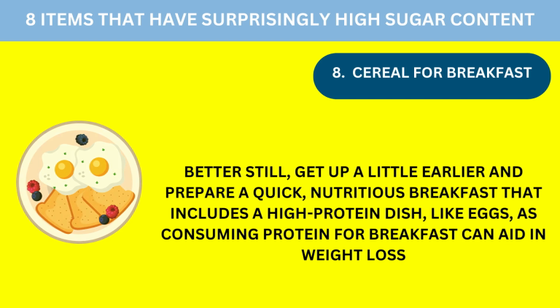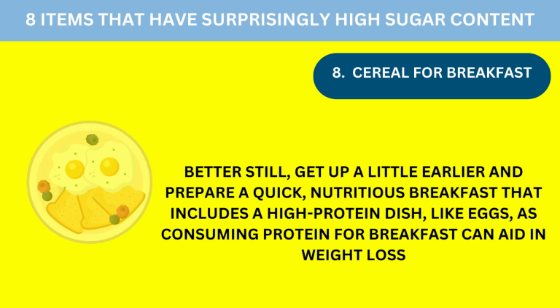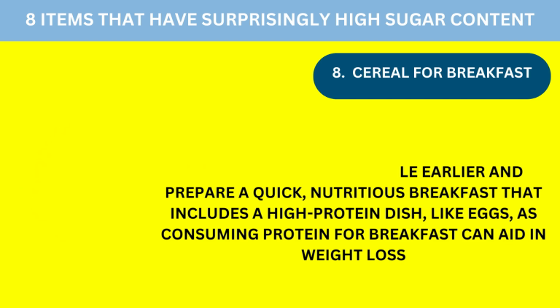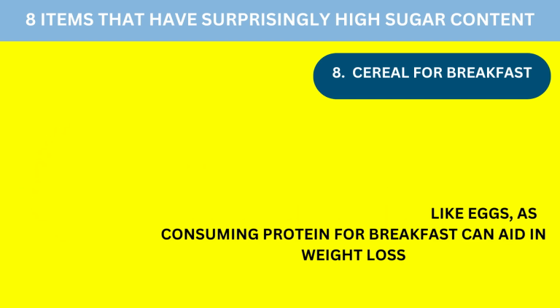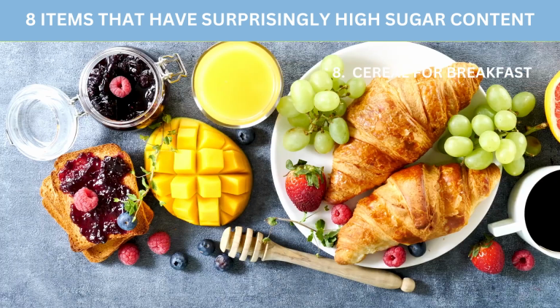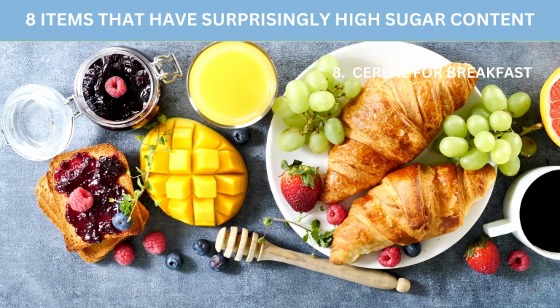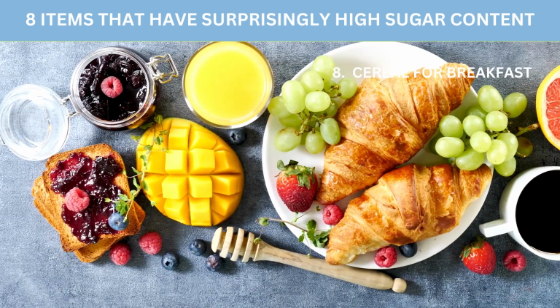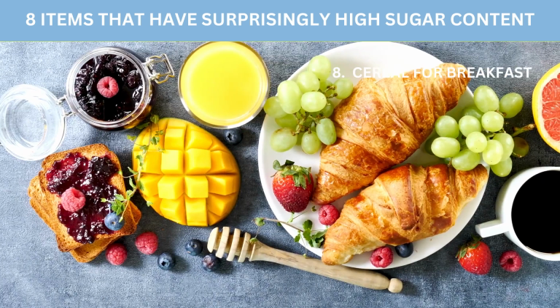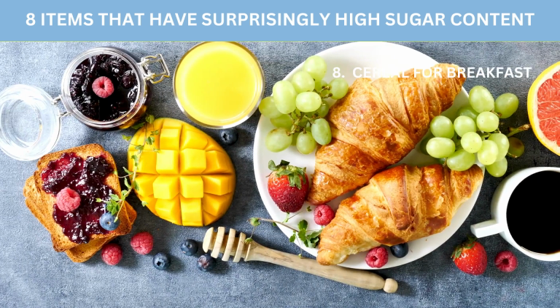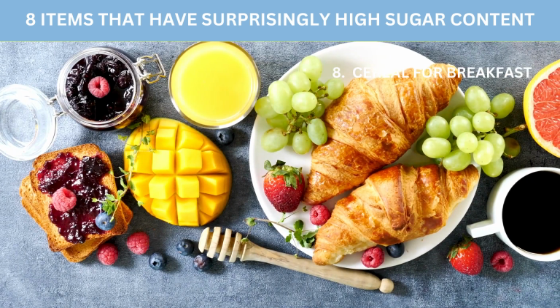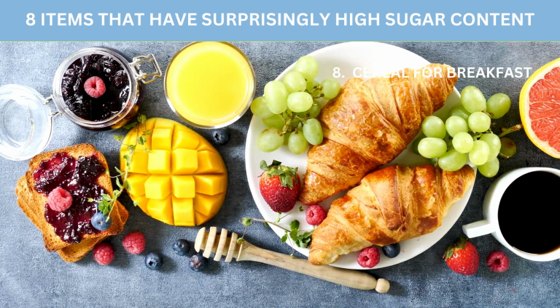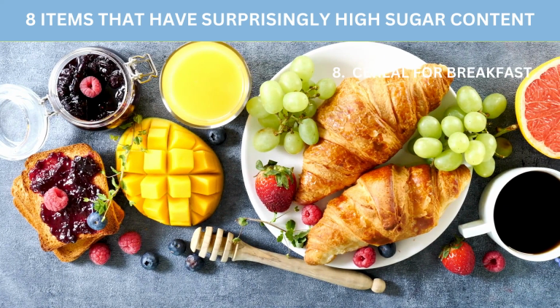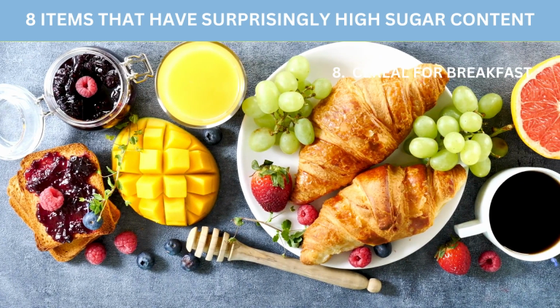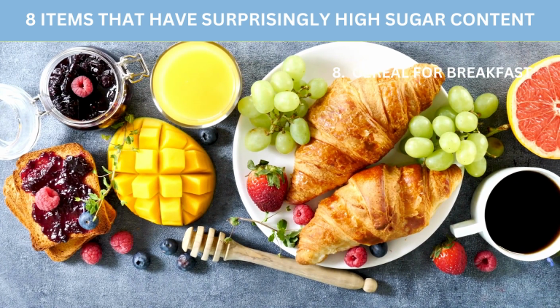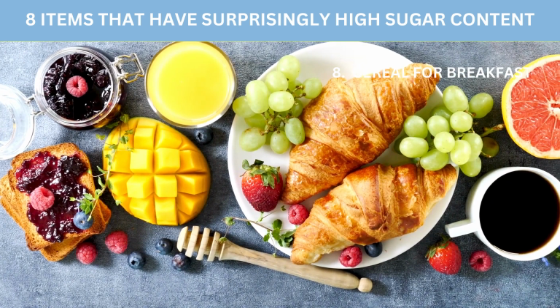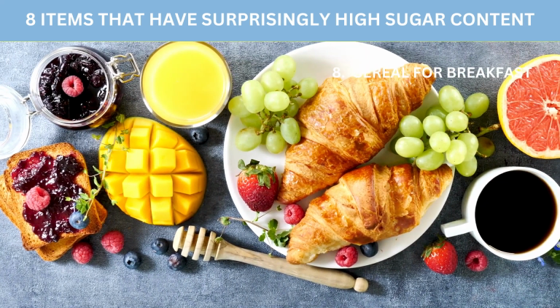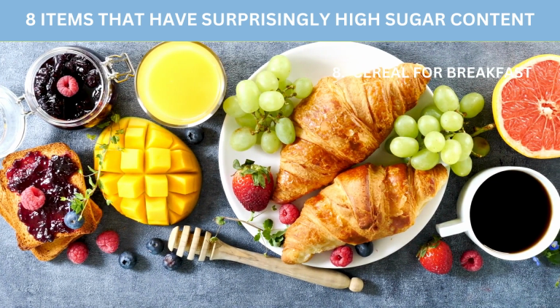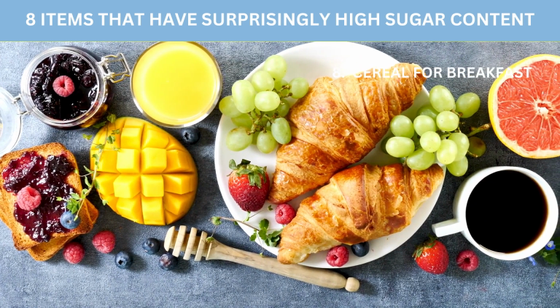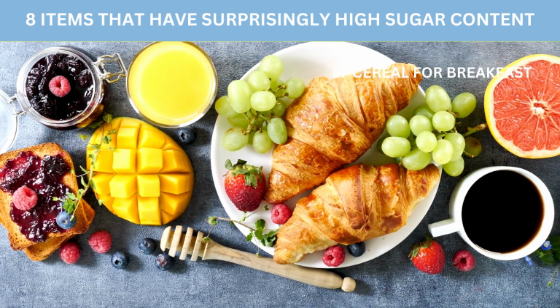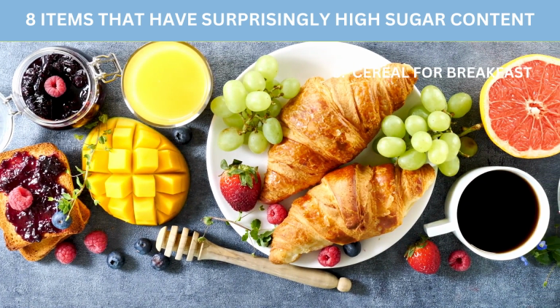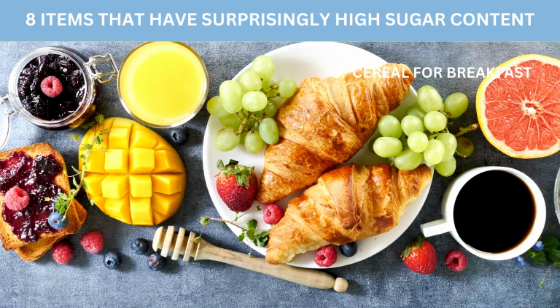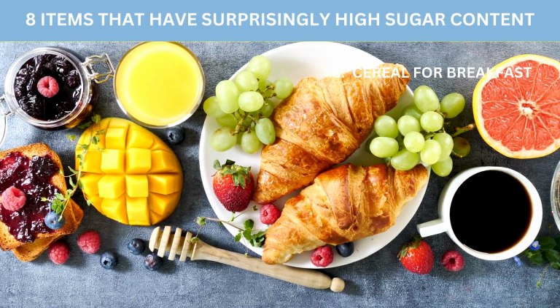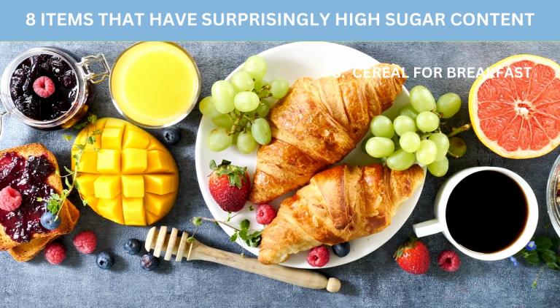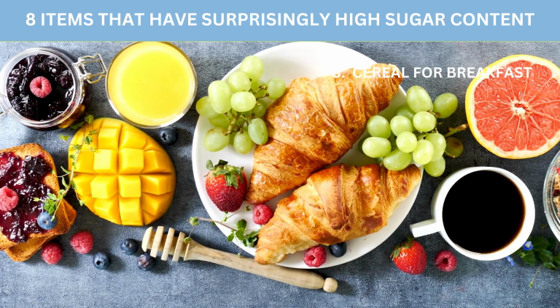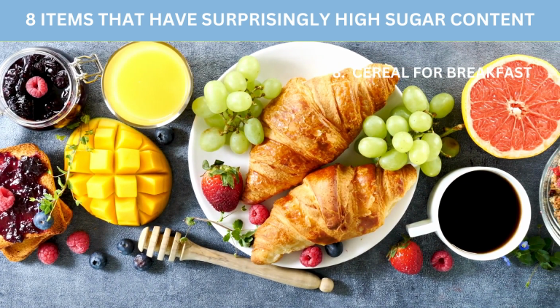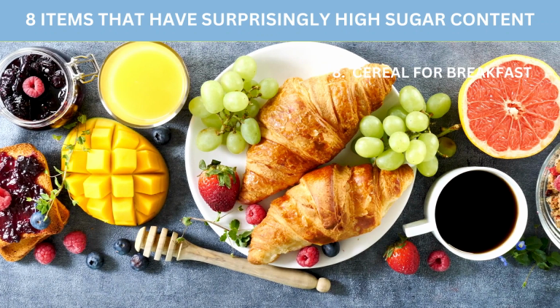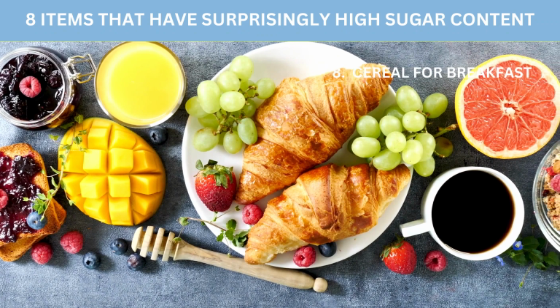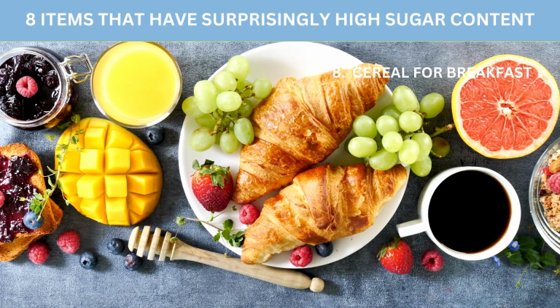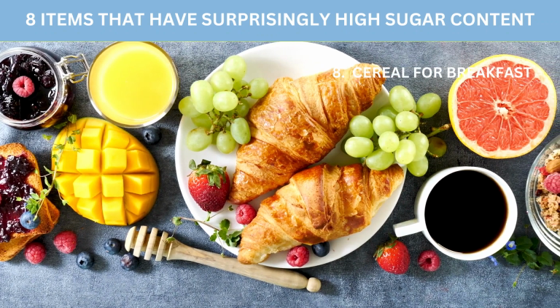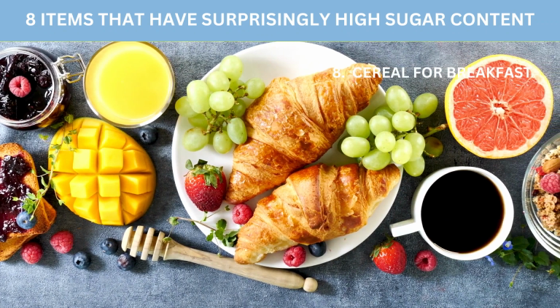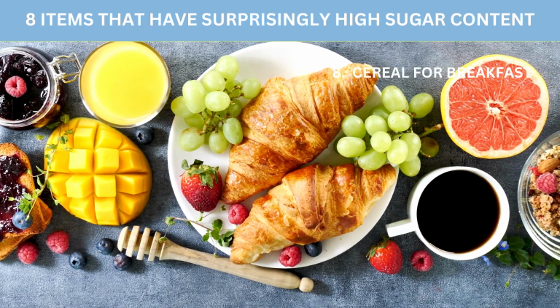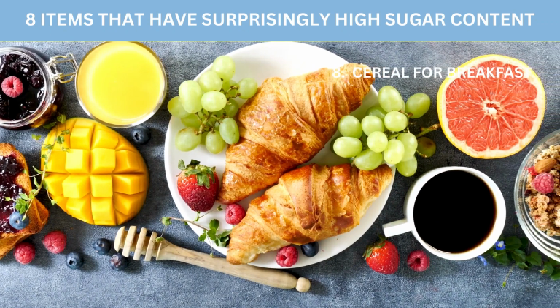Making your meals at home, where you have complete control over the ingredients, is the greatest method to avoid sneaky sugars. For more information, visit our website.